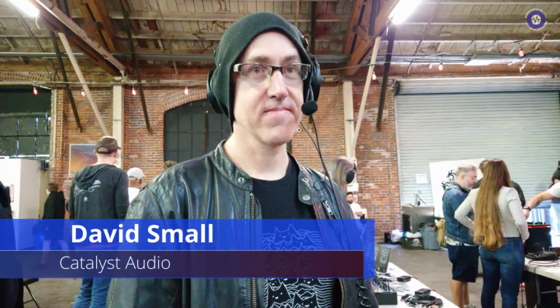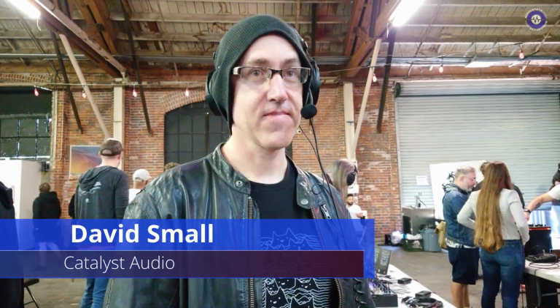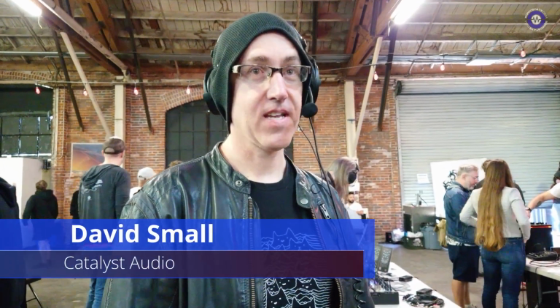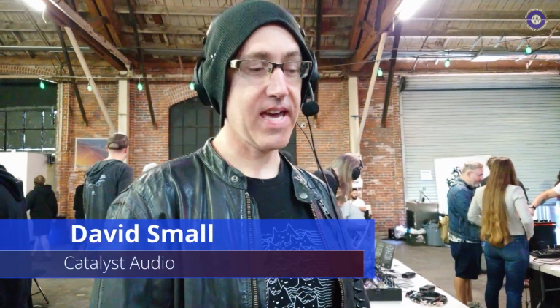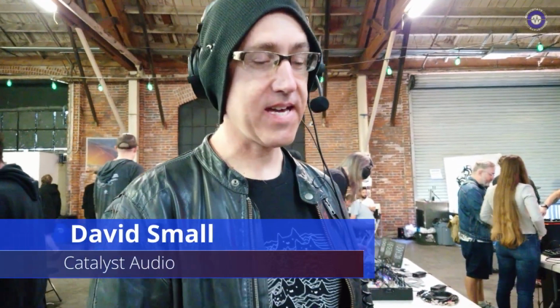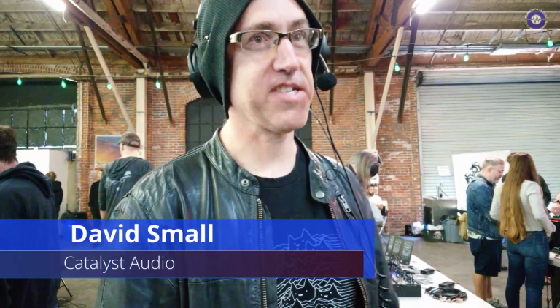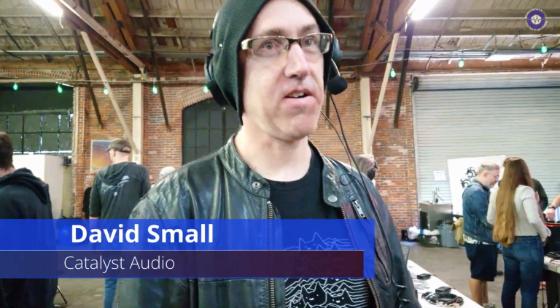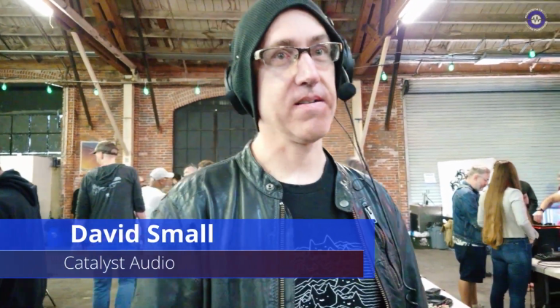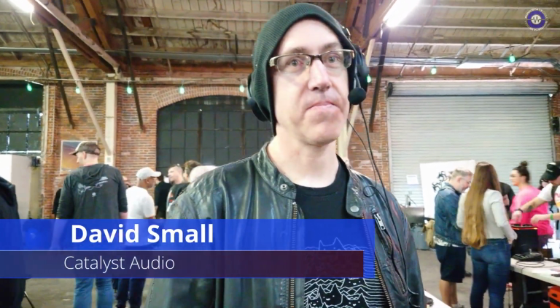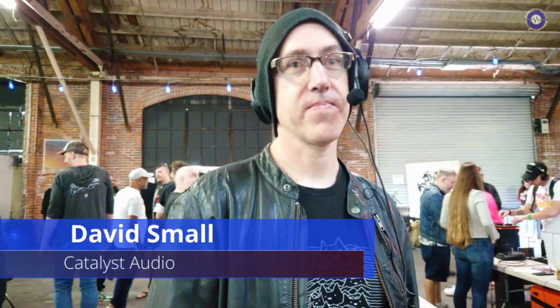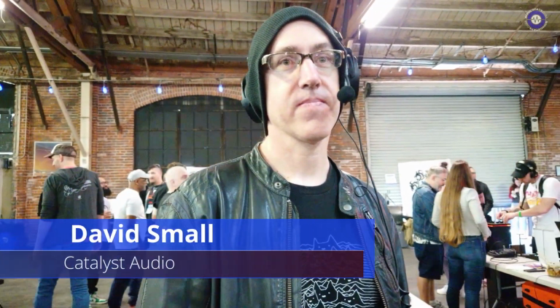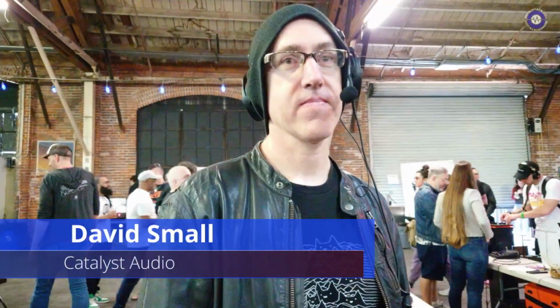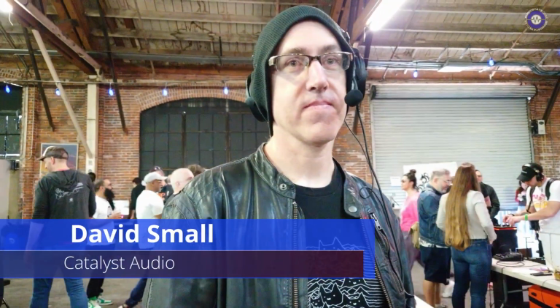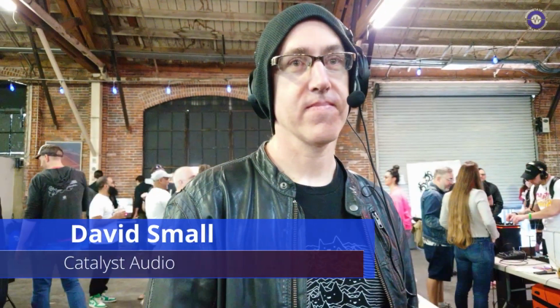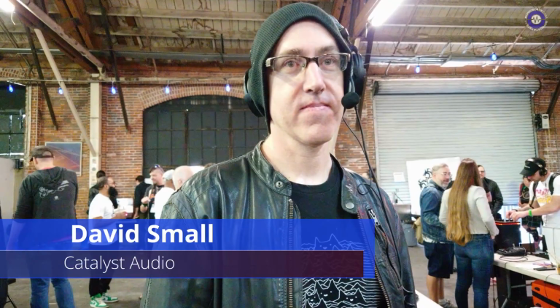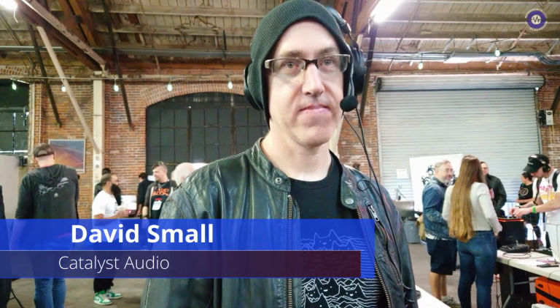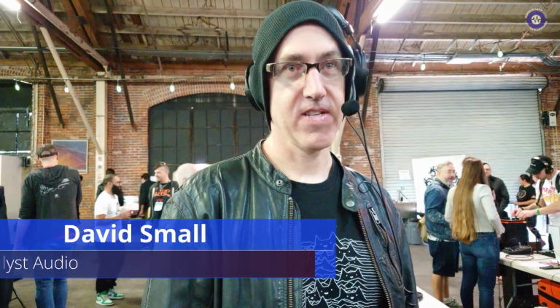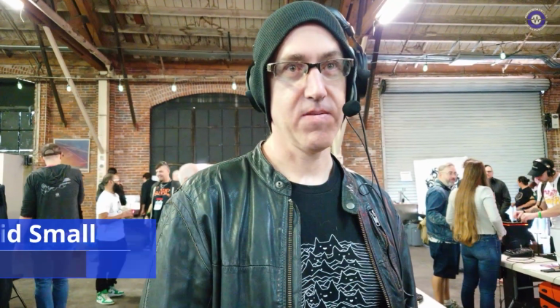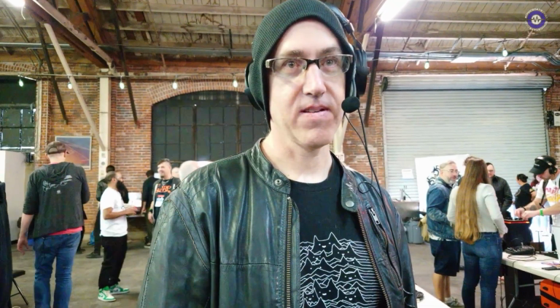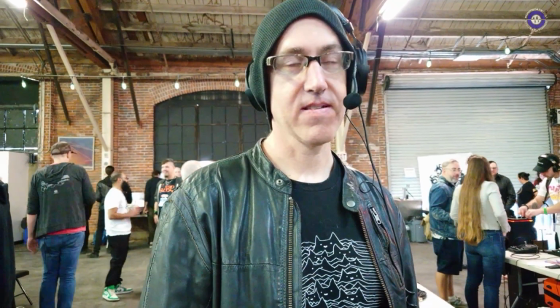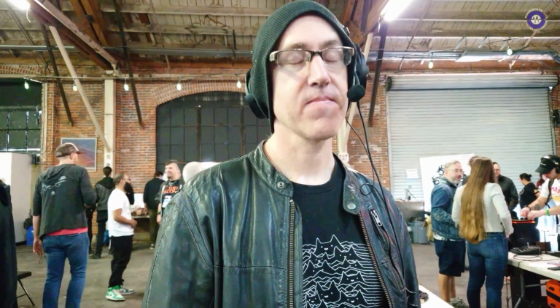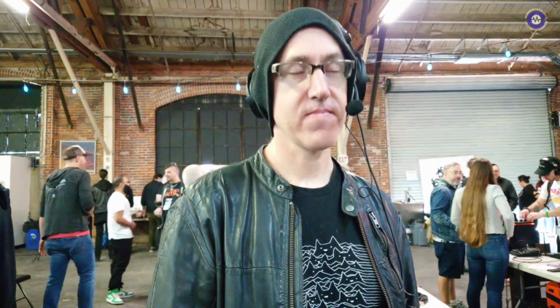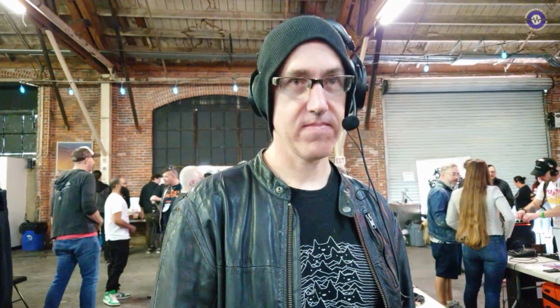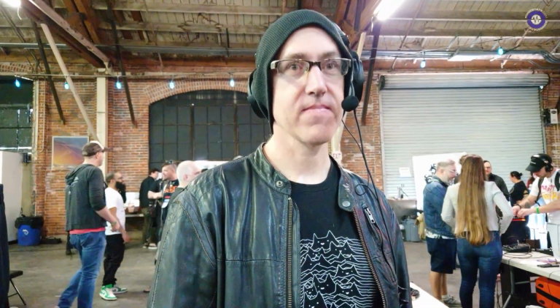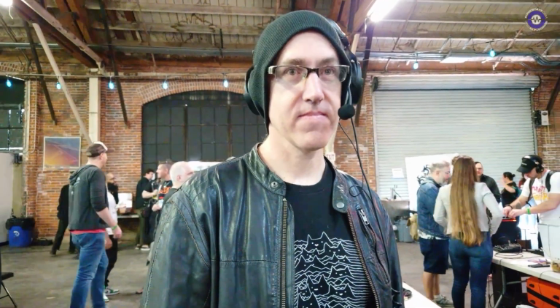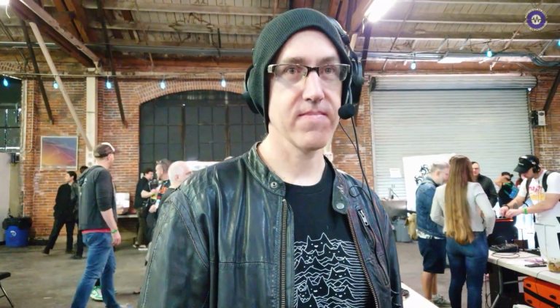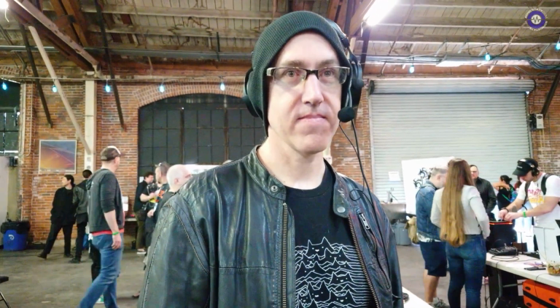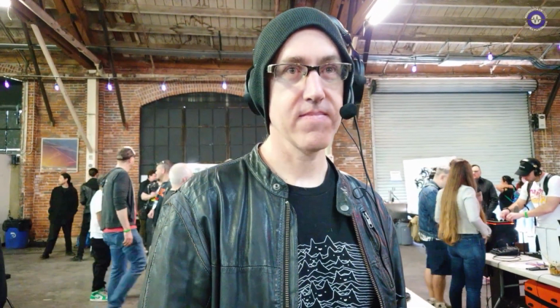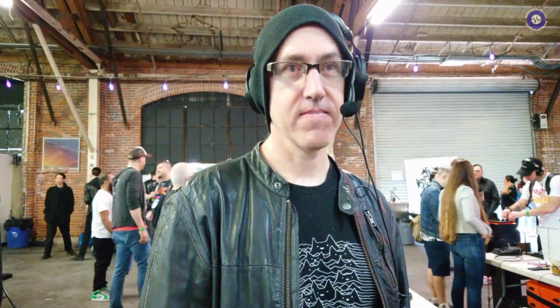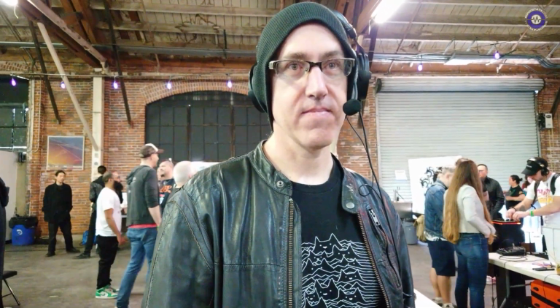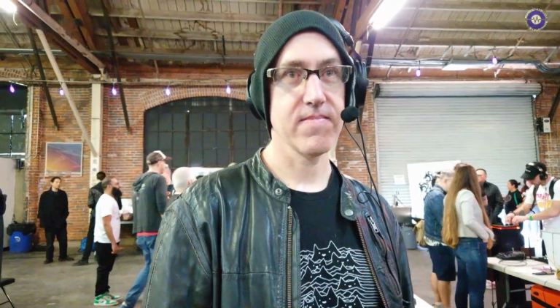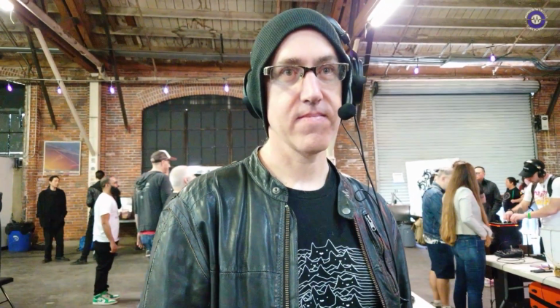Hi David. Hey, how's it going? We are here at Buchla and Friends in downtown in the warehouse.